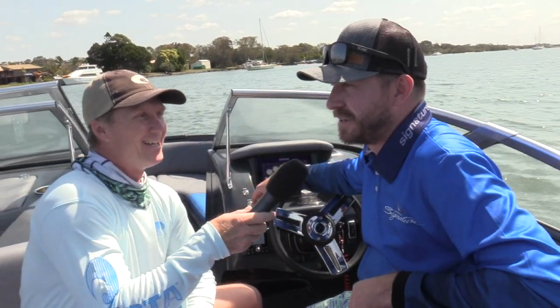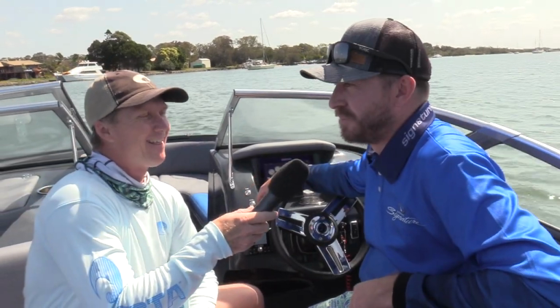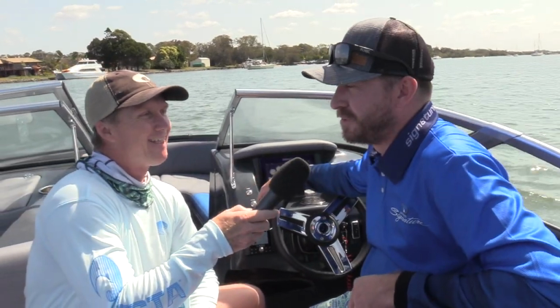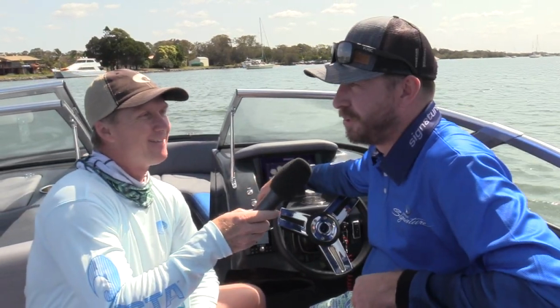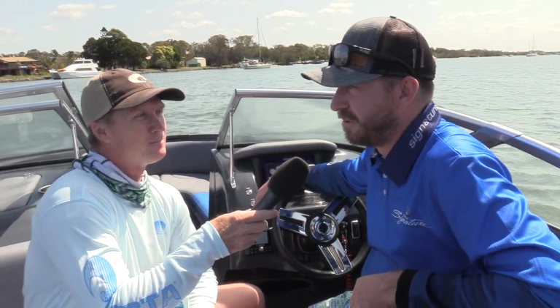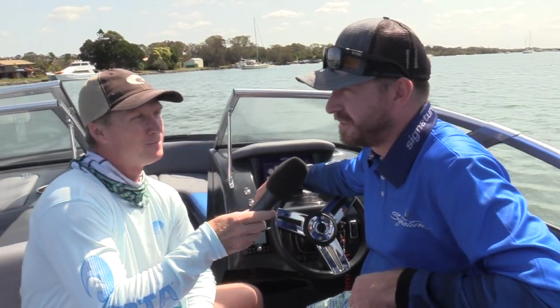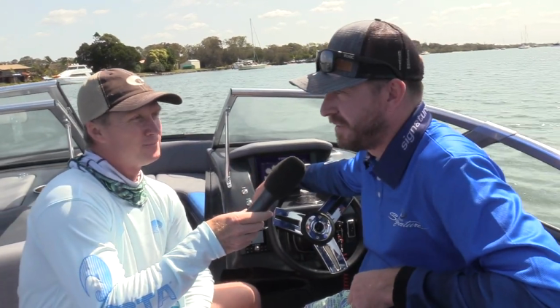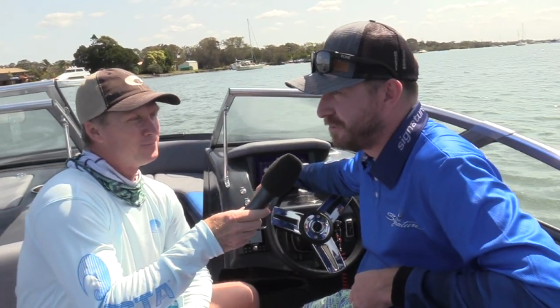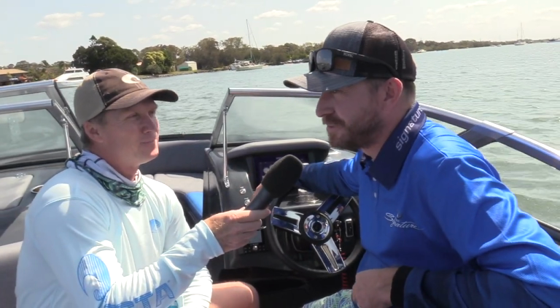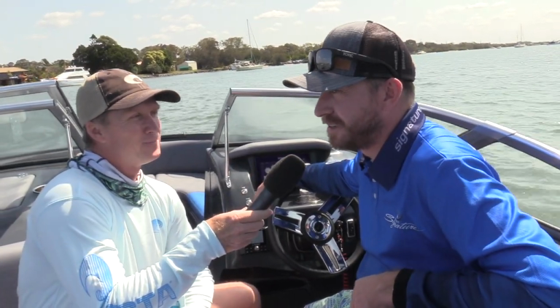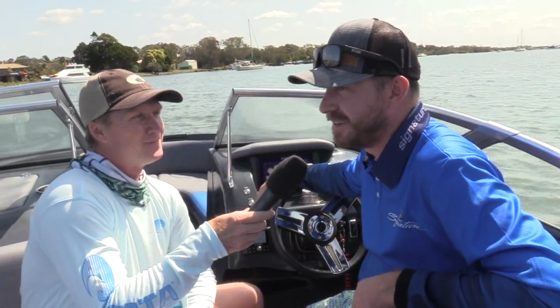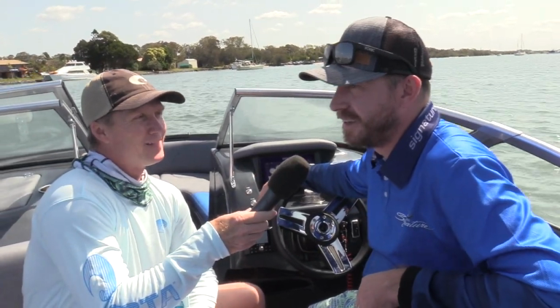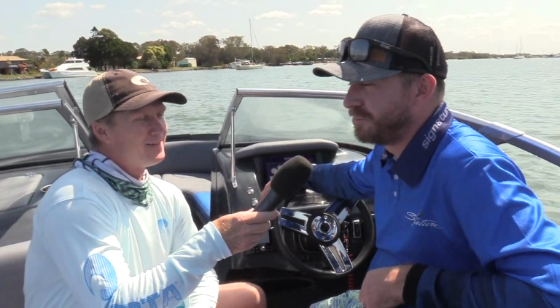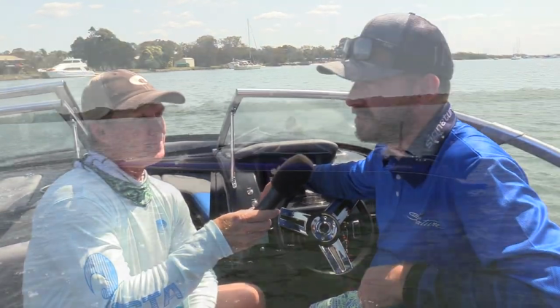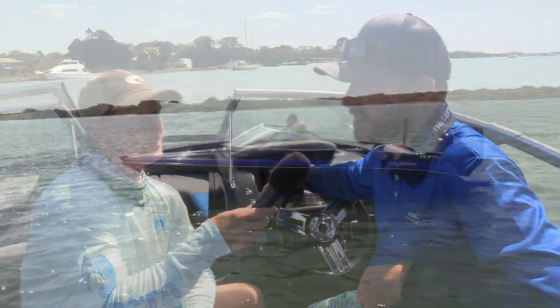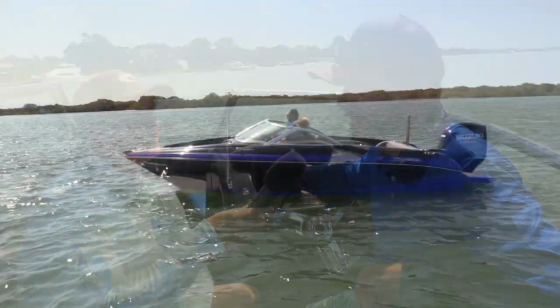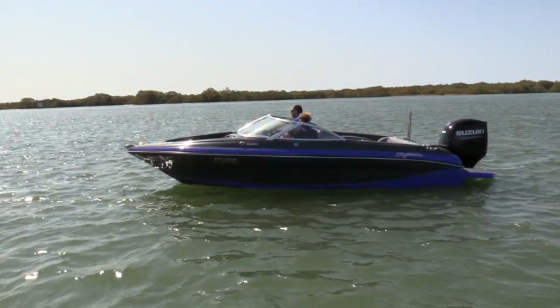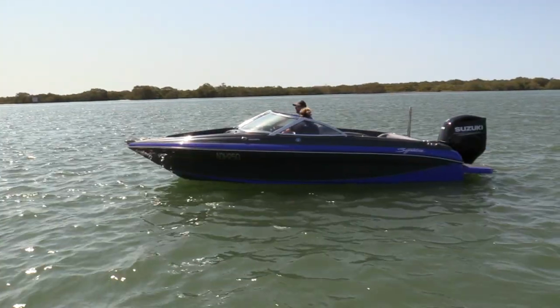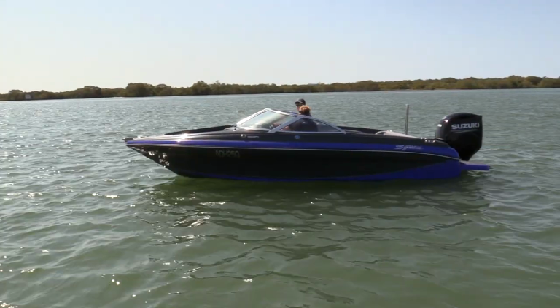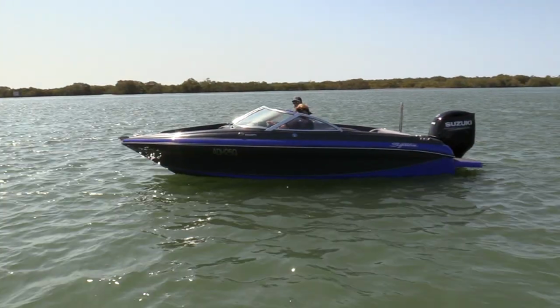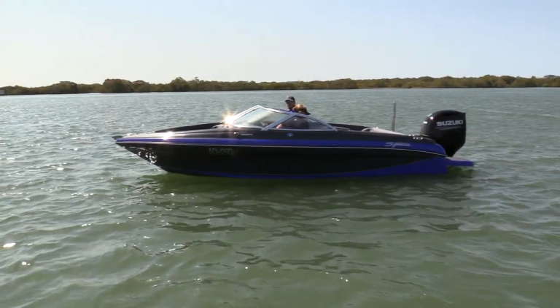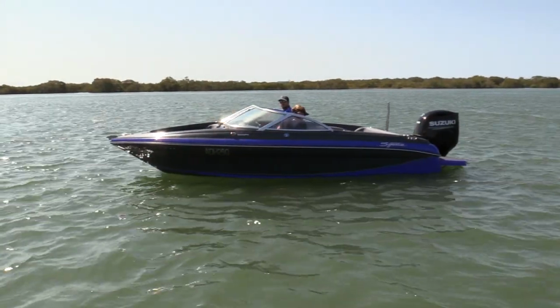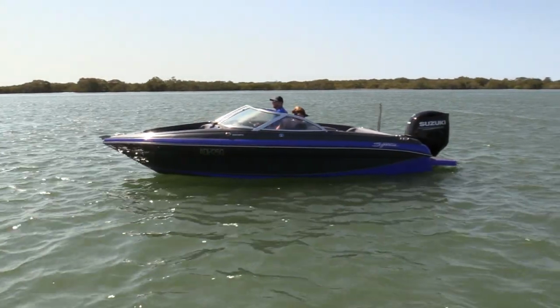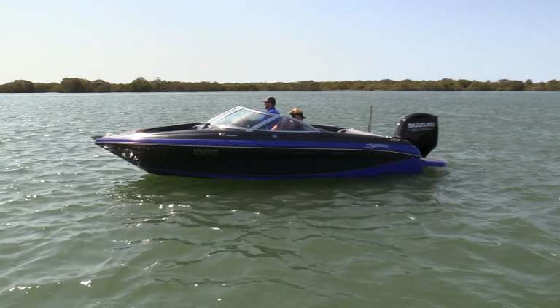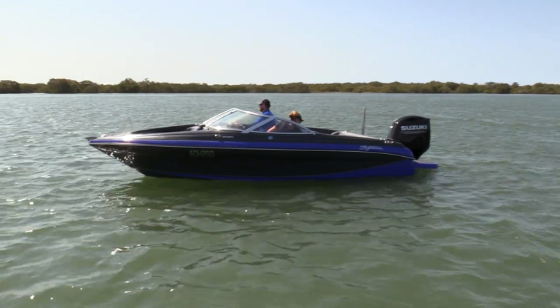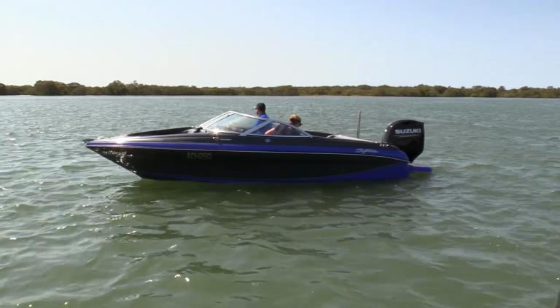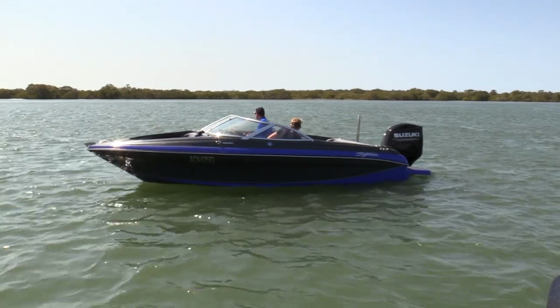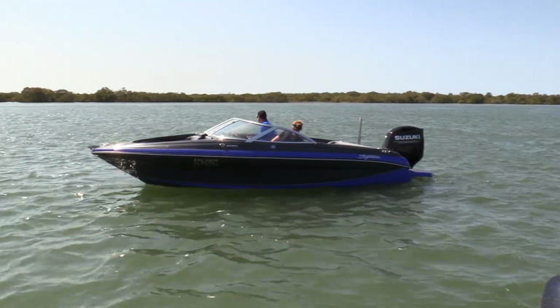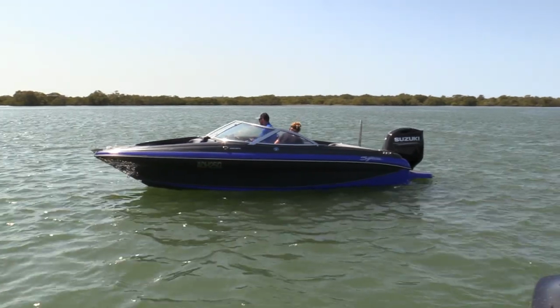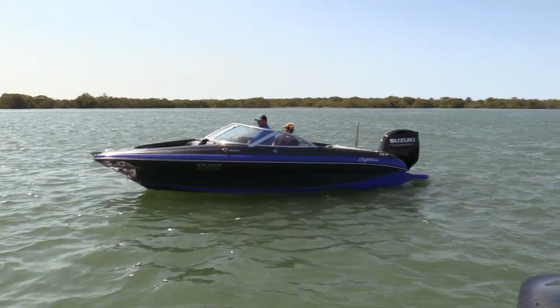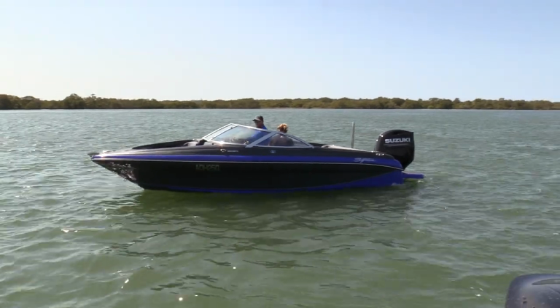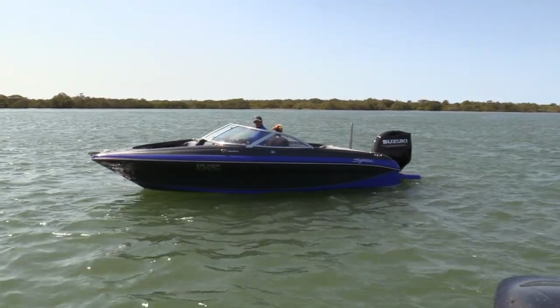It's a pretty nice day in the office really. It's the second day the boat's been on the water, so it's awesome.